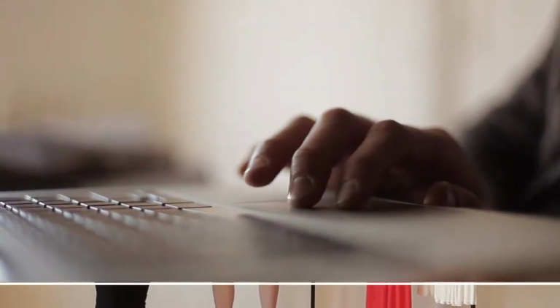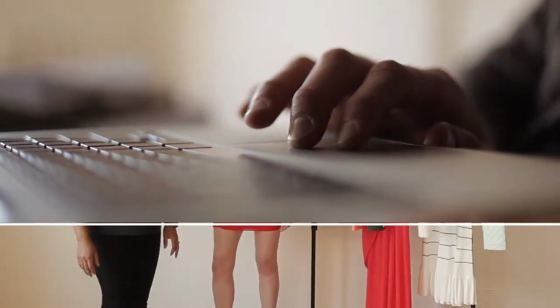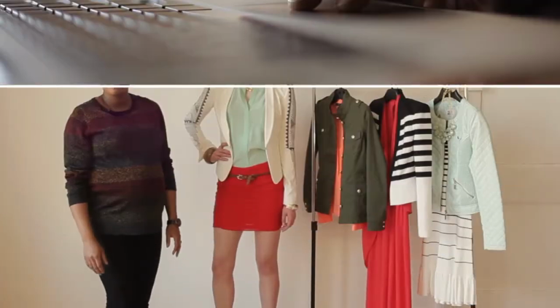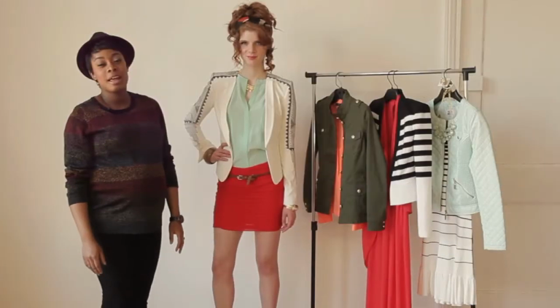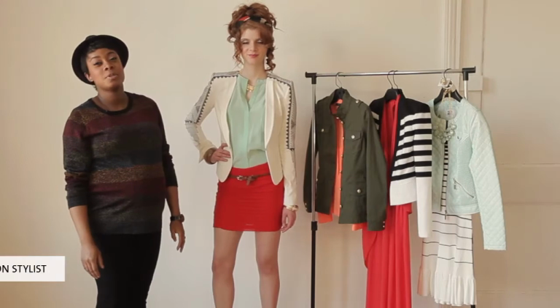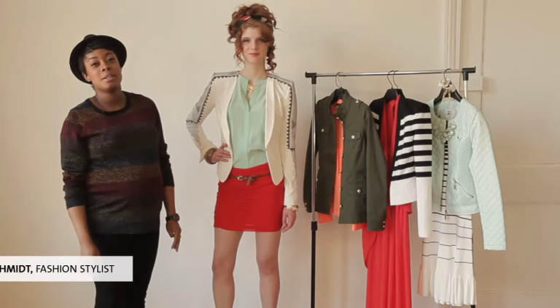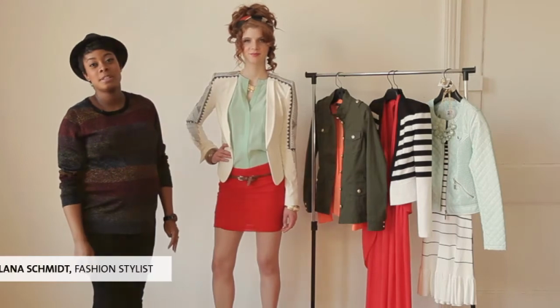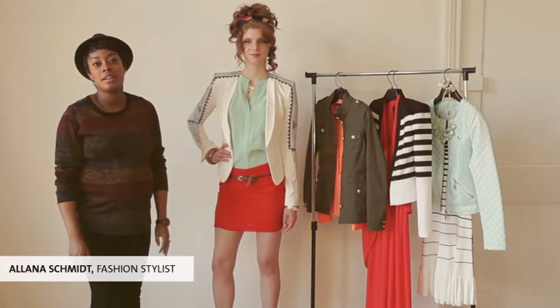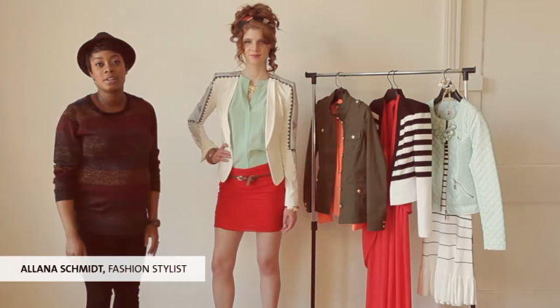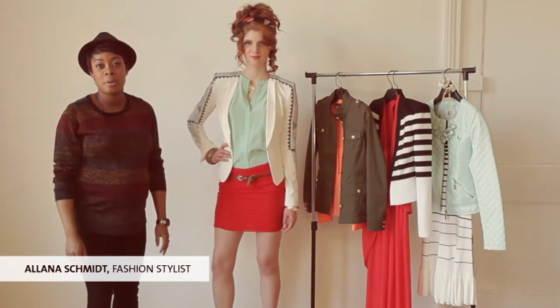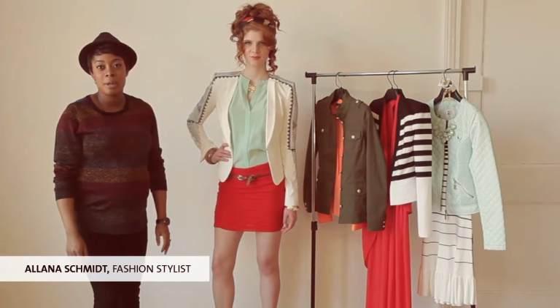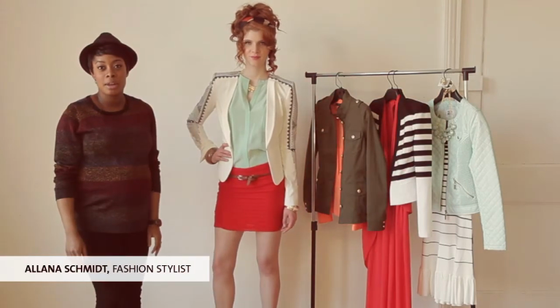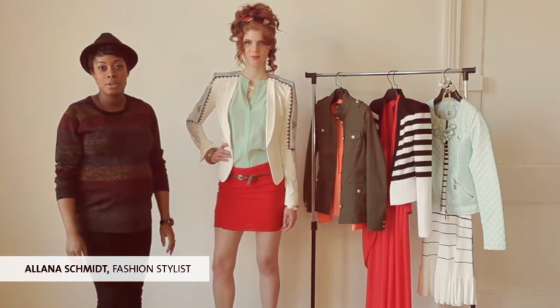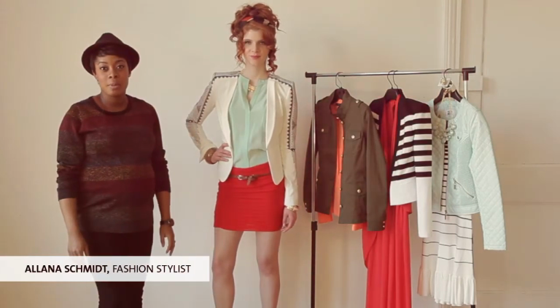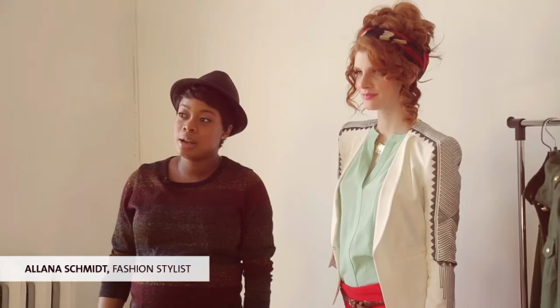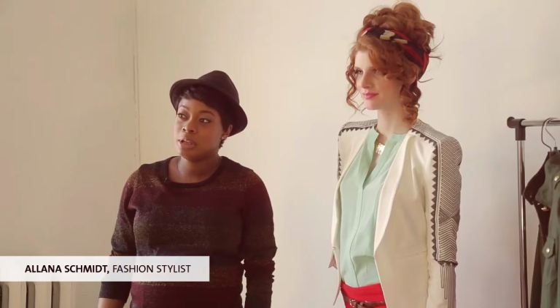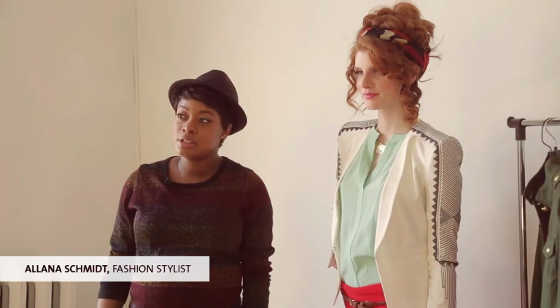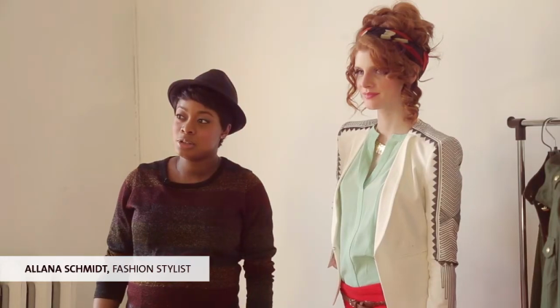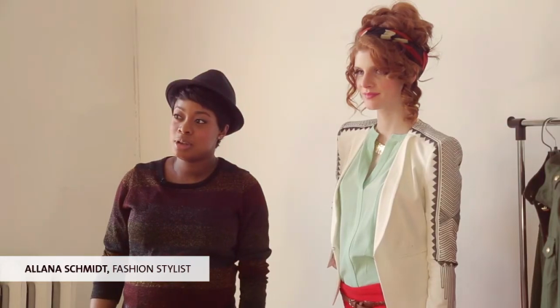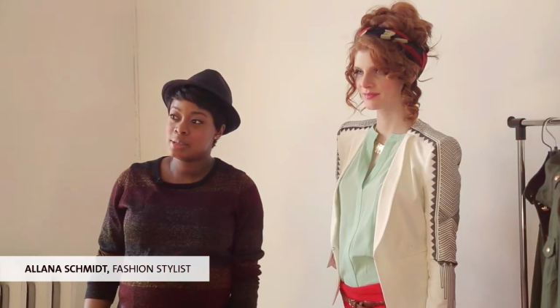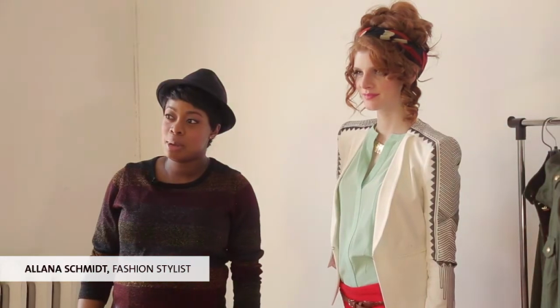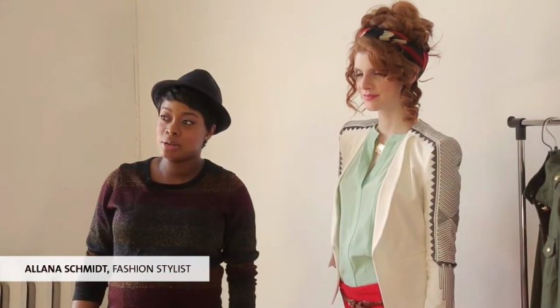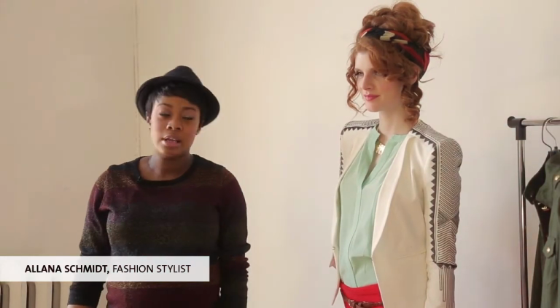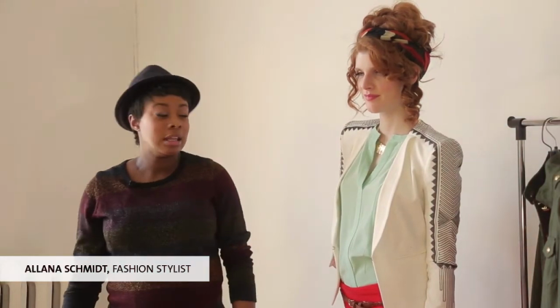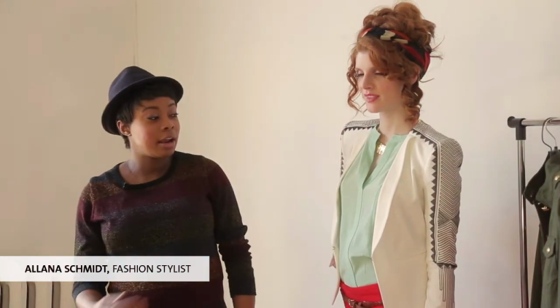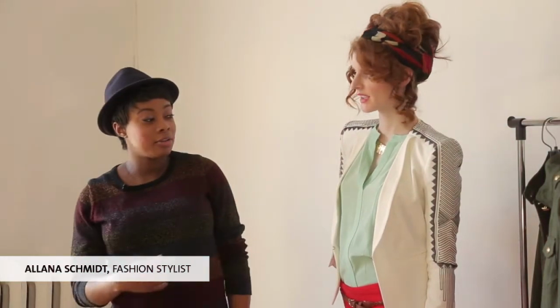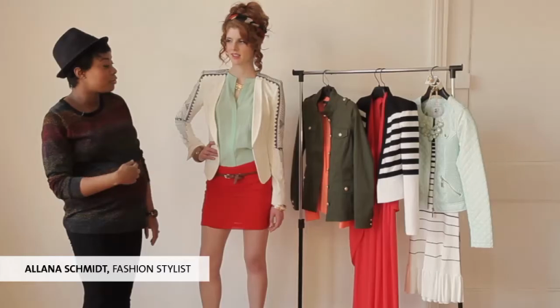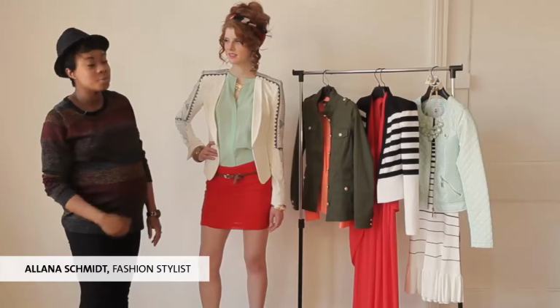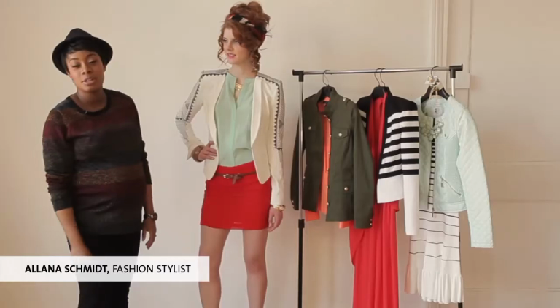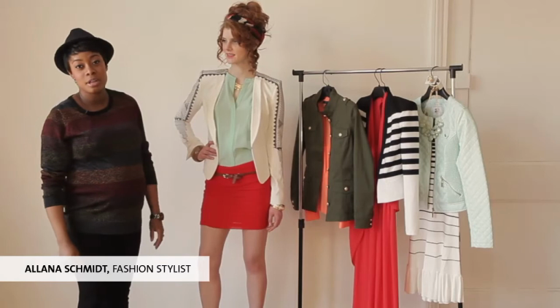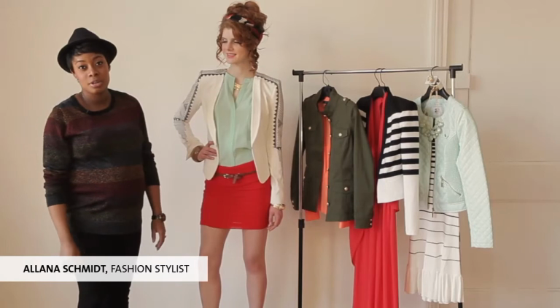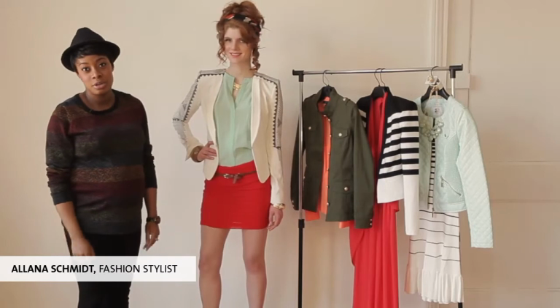Hello, I'm Alana Schmidt. I'm a stylist here in Winnipeg, Manitoba, and I'm here to talk to you guys about layering for spring 2013.